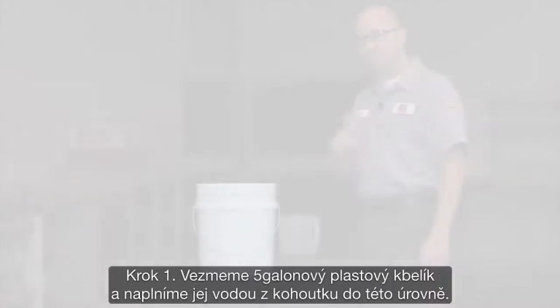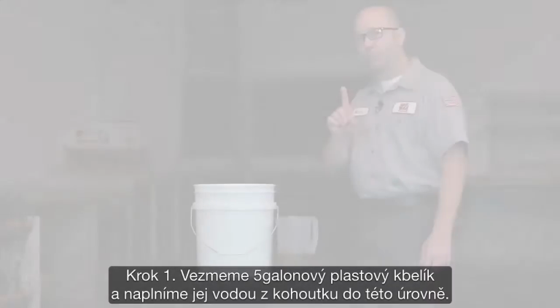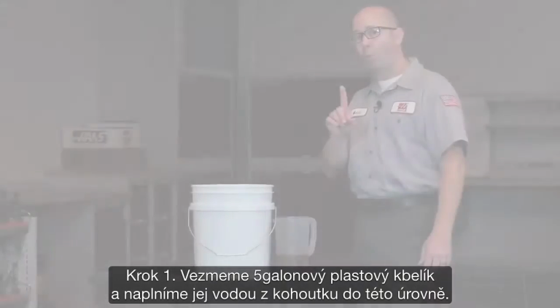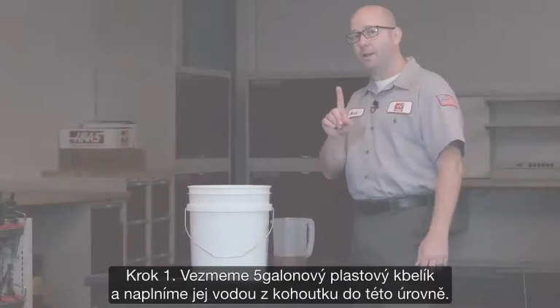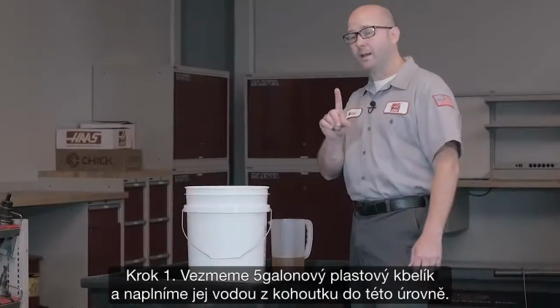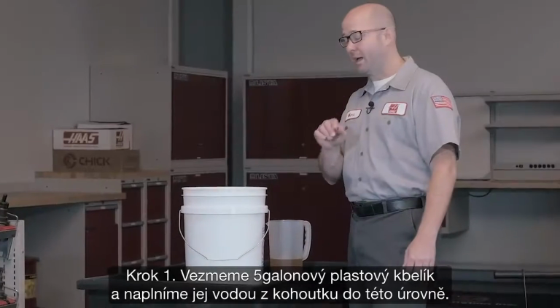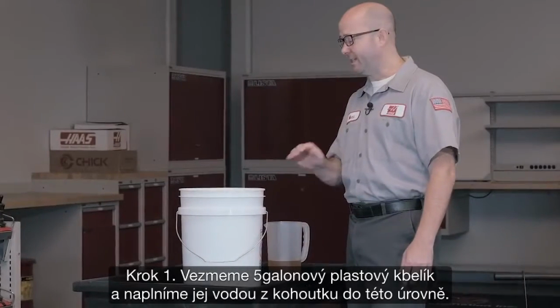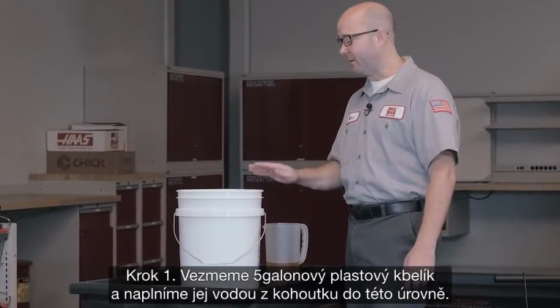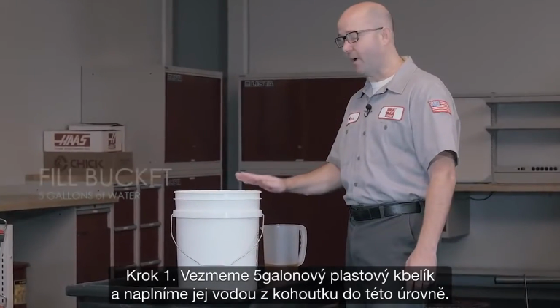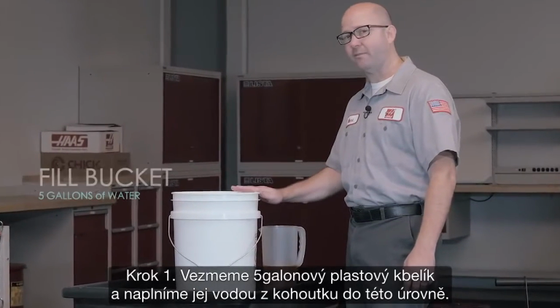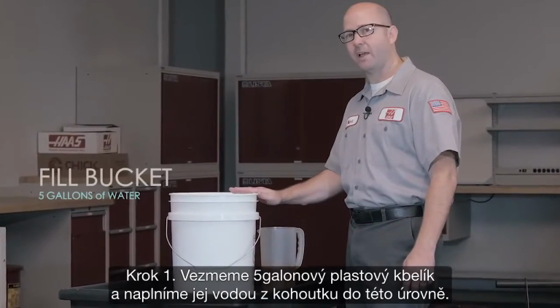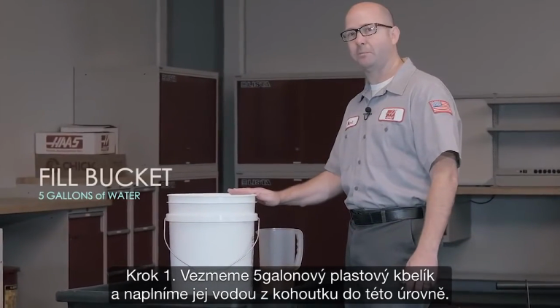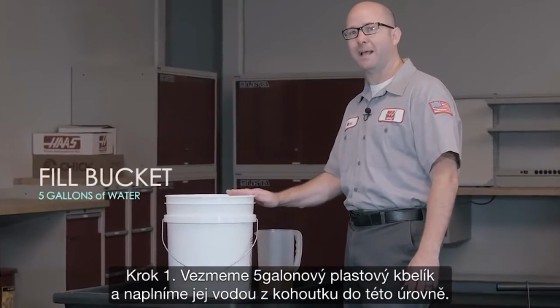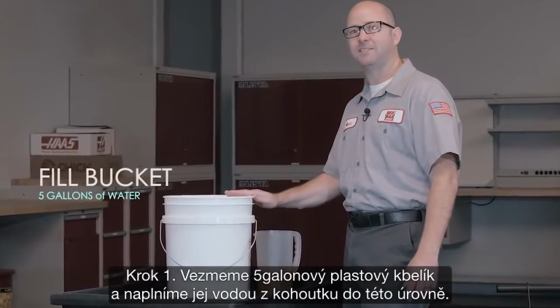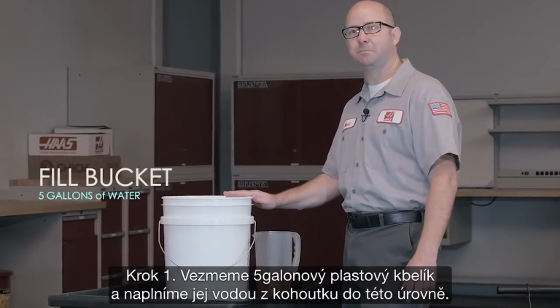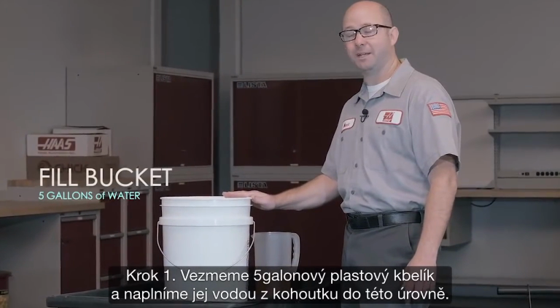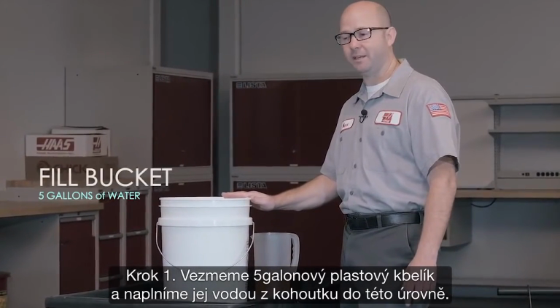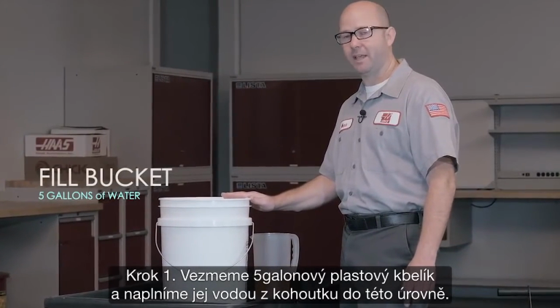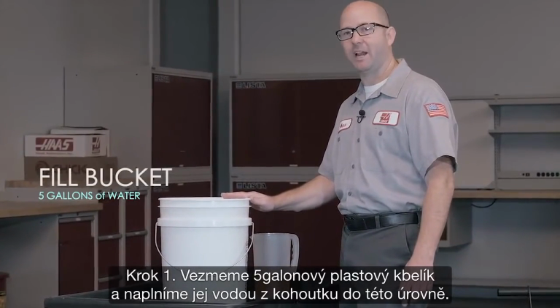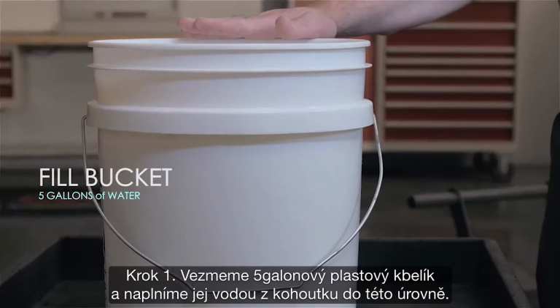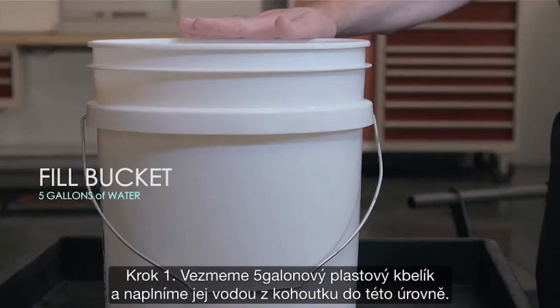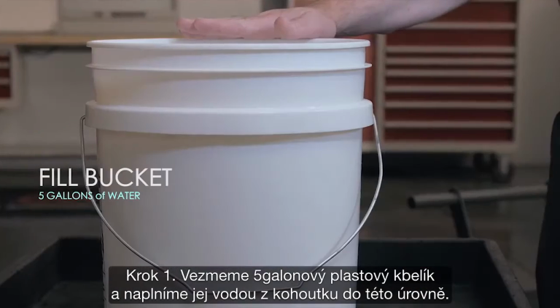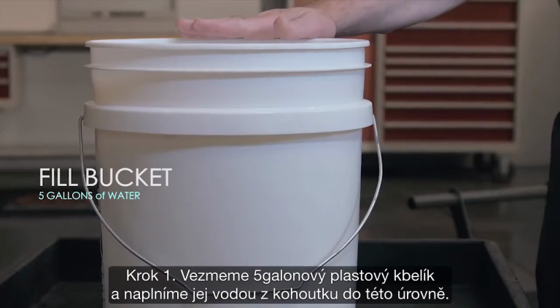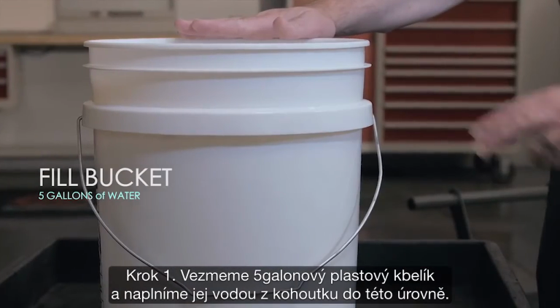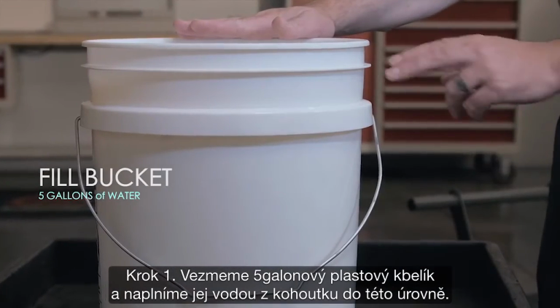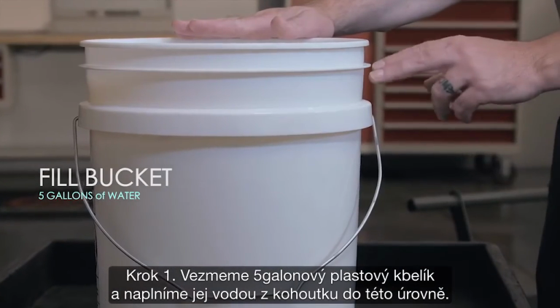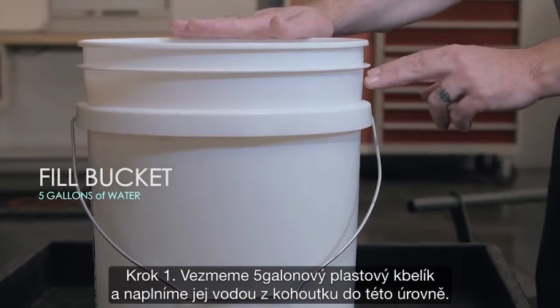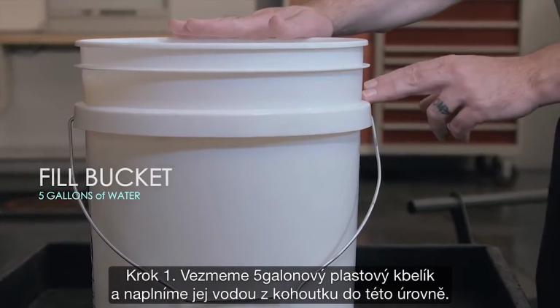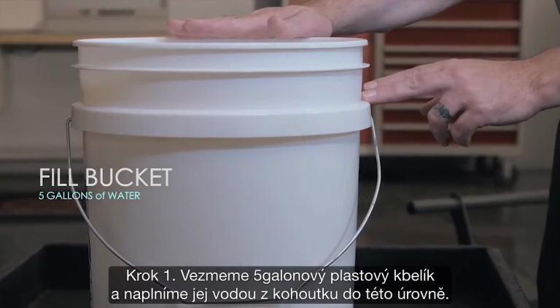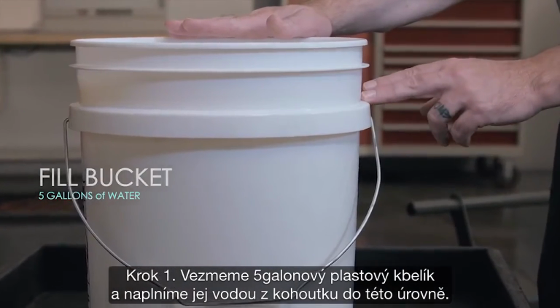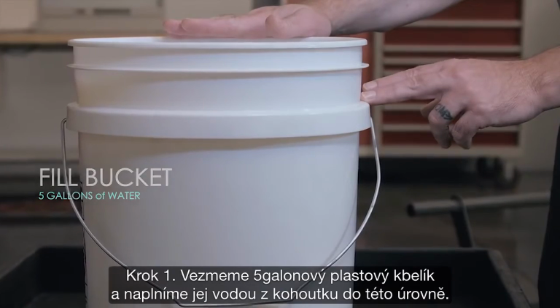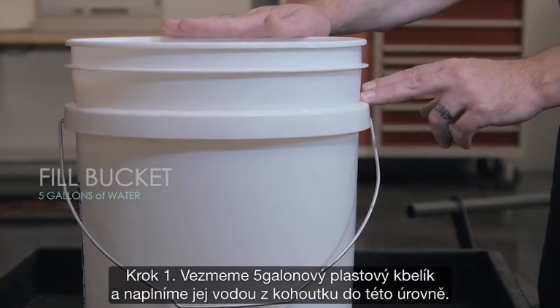Step one: I take a five gallon plastic bucket and I fill it with tap water to about here.